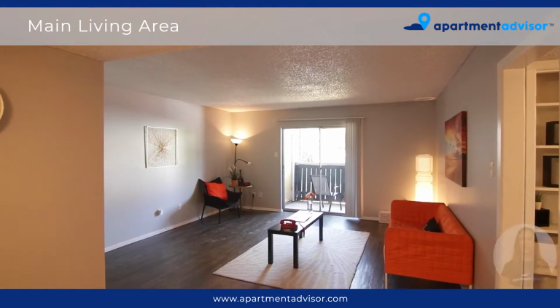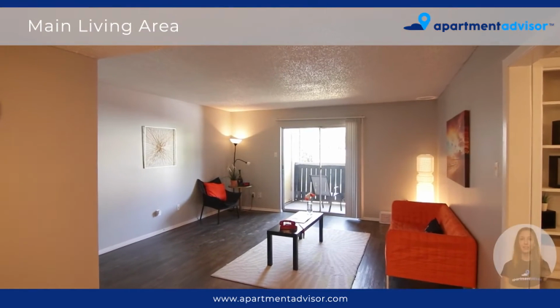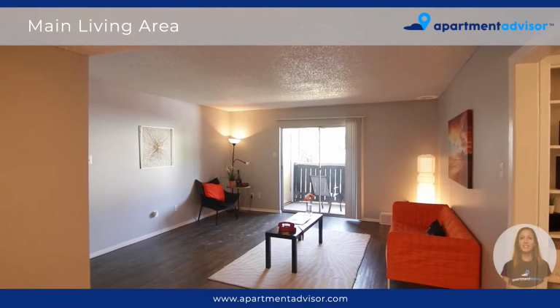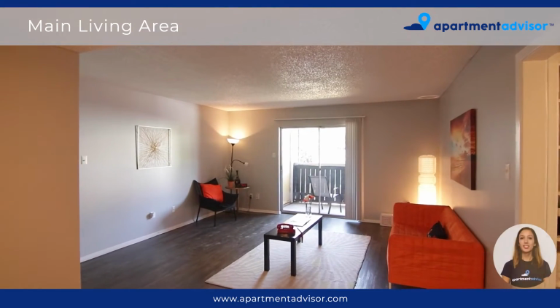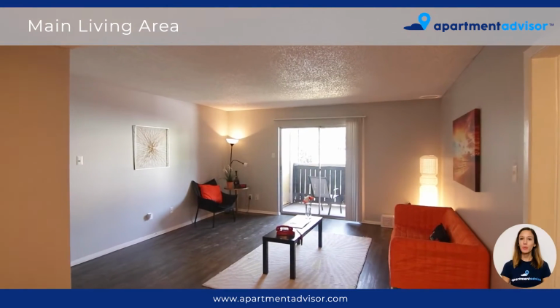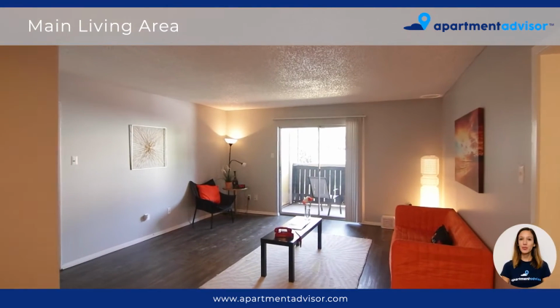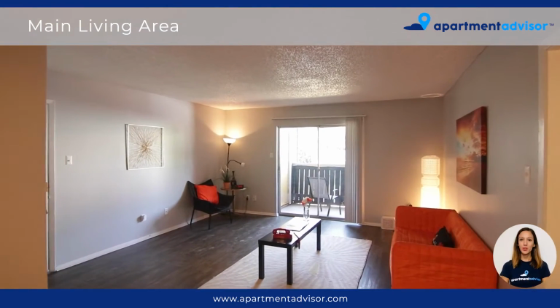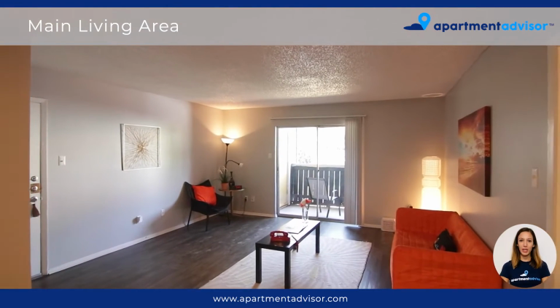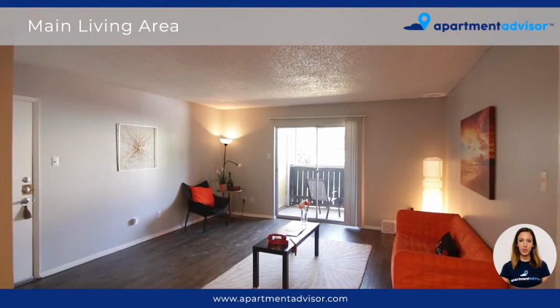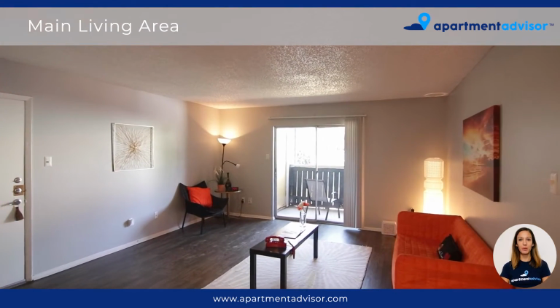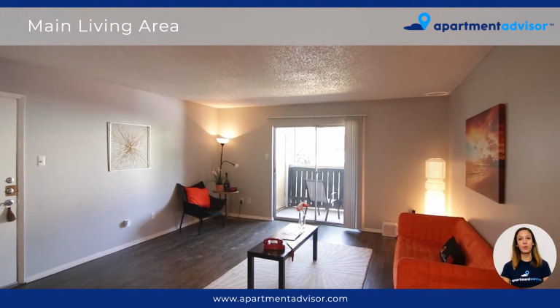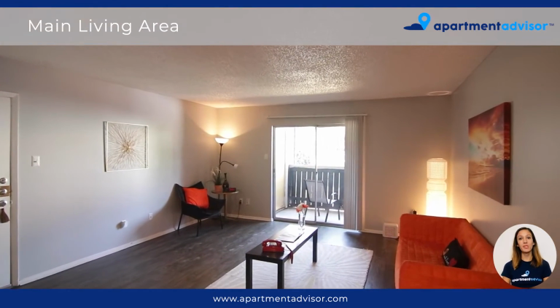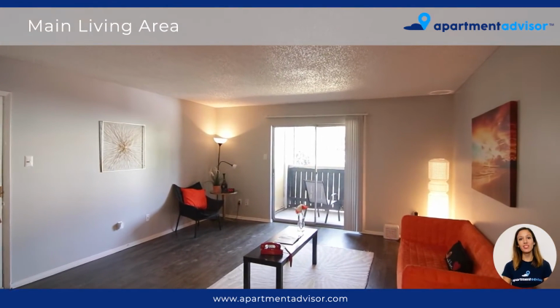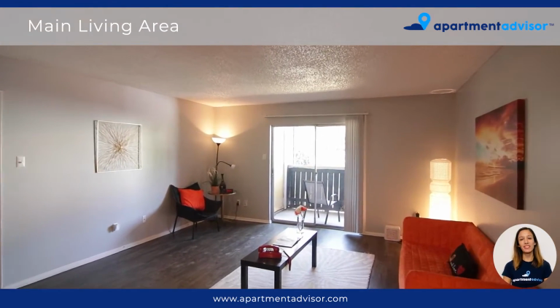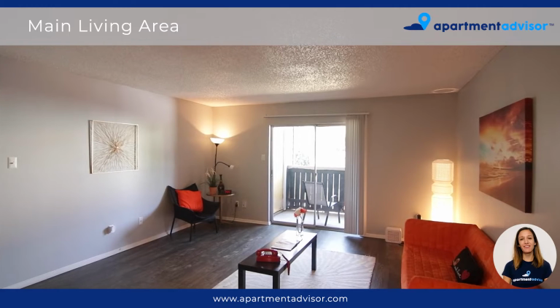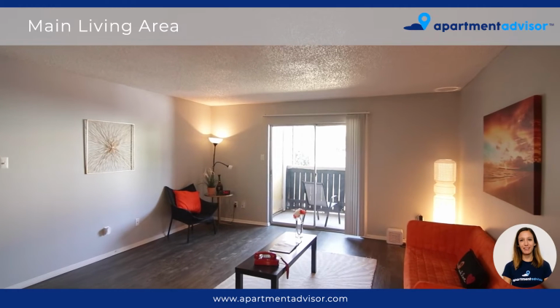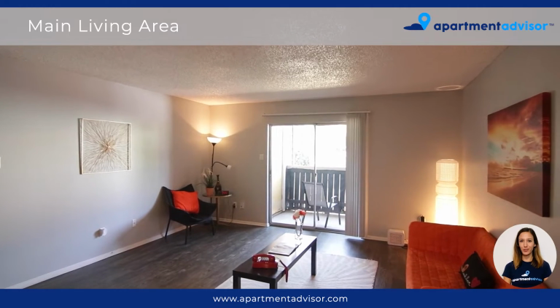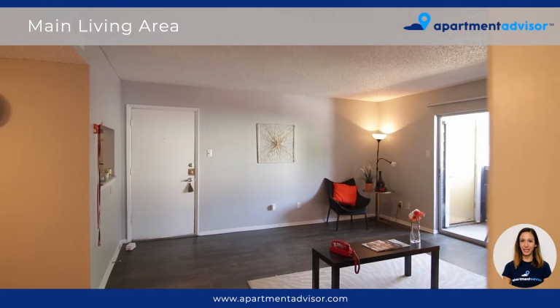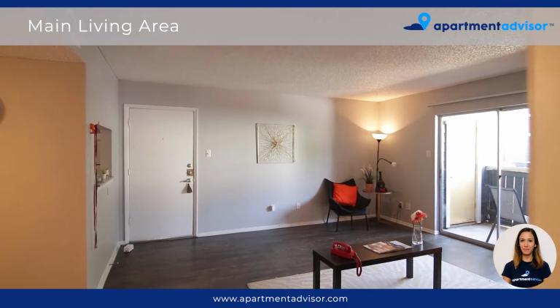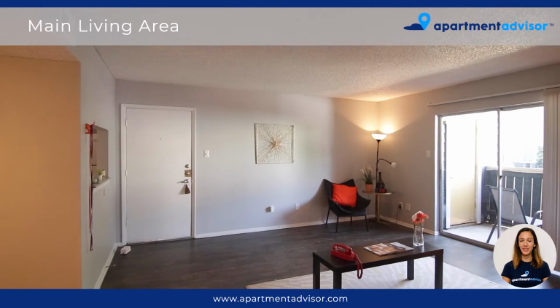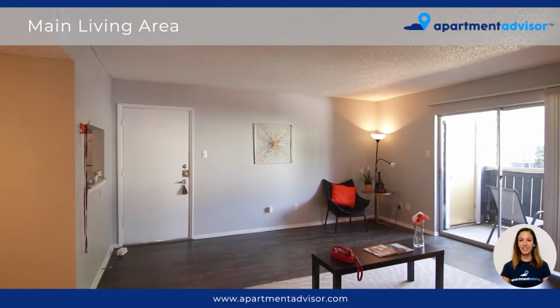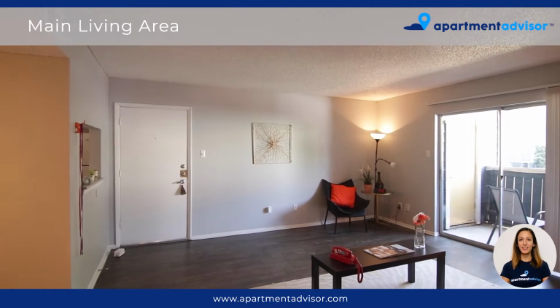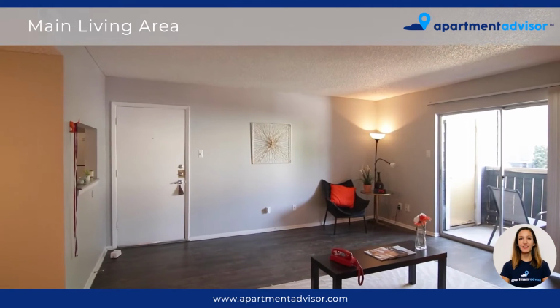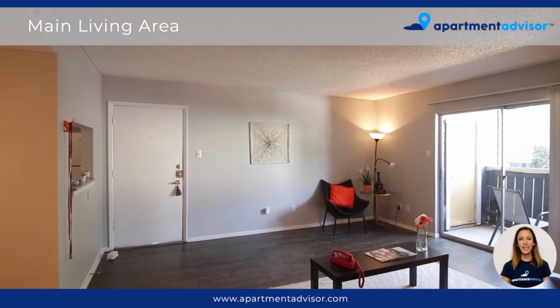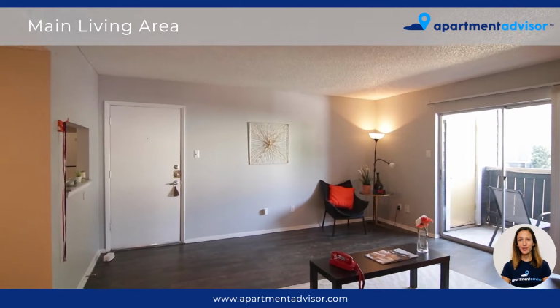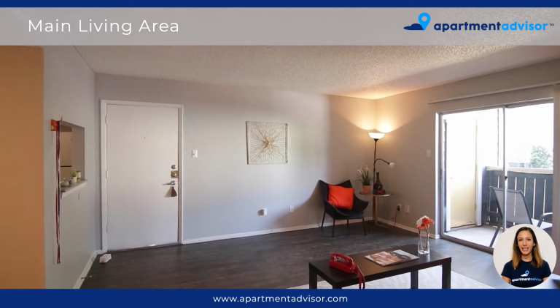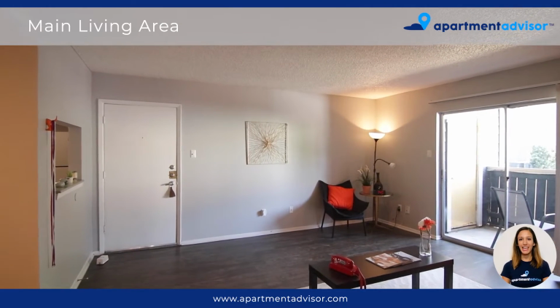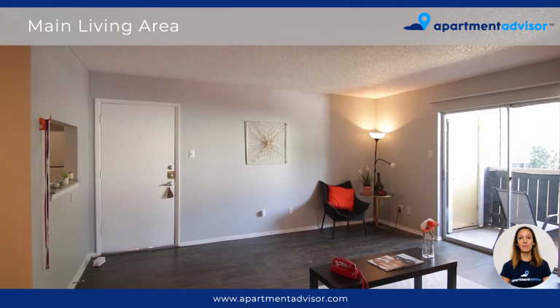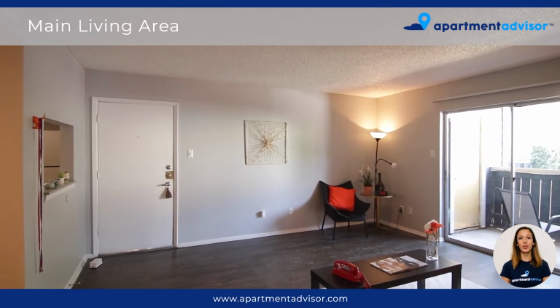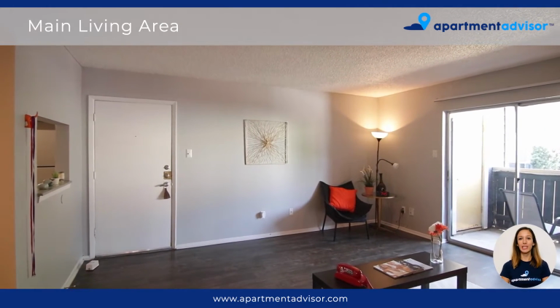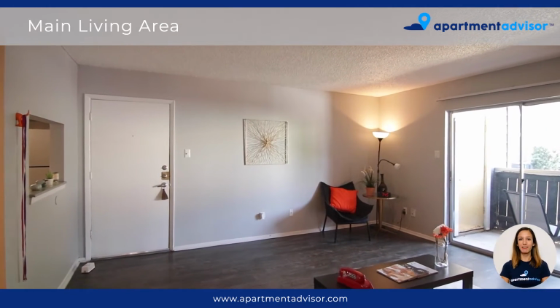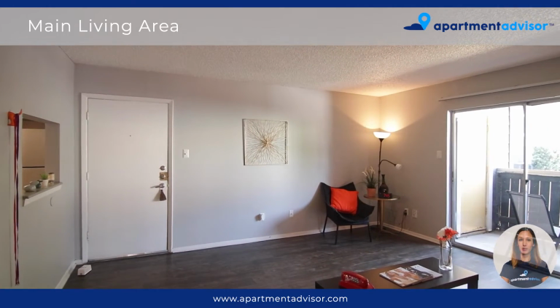This is a two bedroom, two bathroom unit with a spacious and inviting floor plan. You'll love the natural light and the modern wood-look flooring.